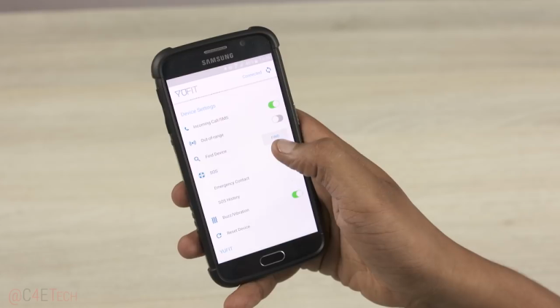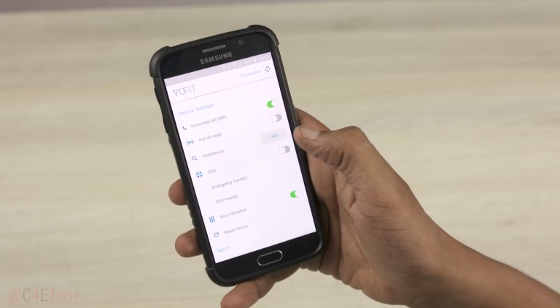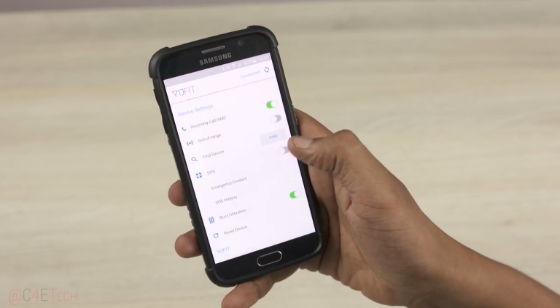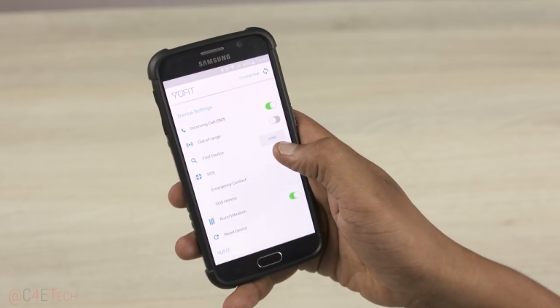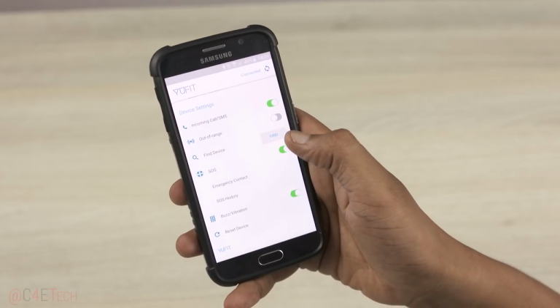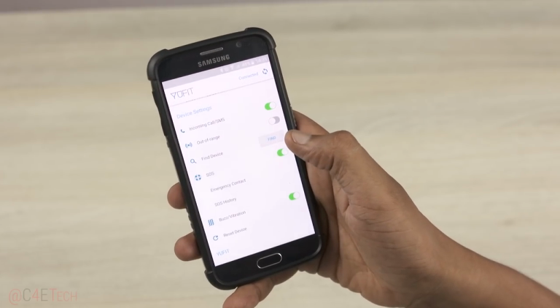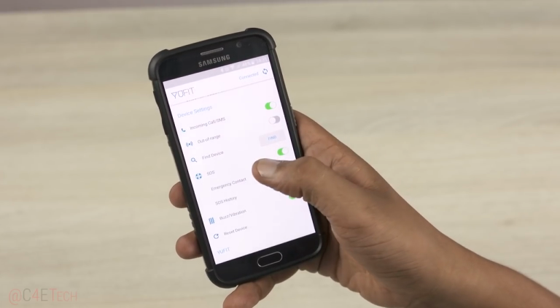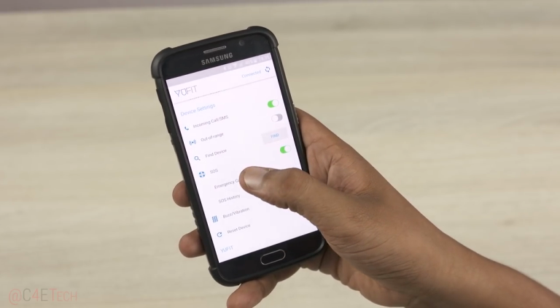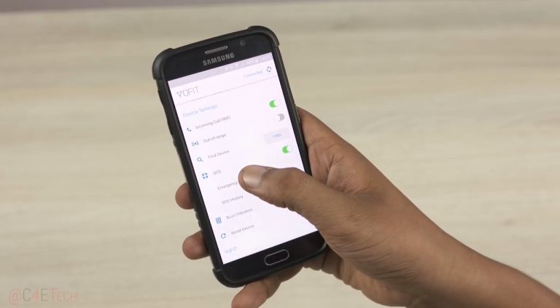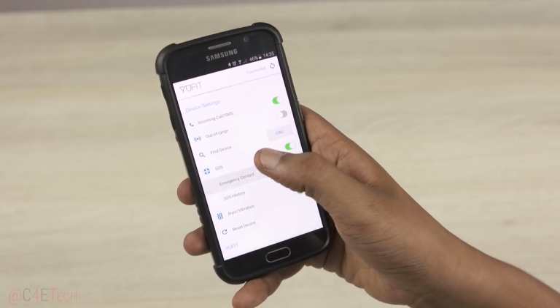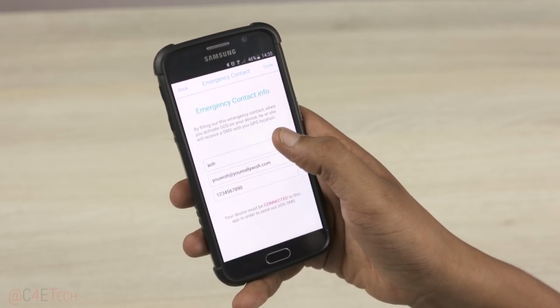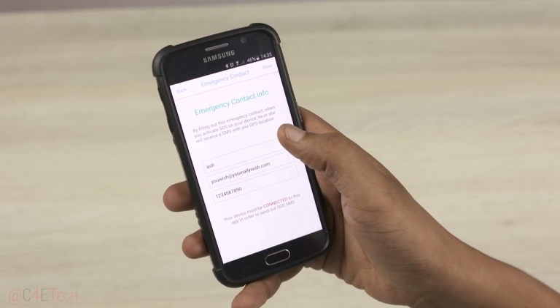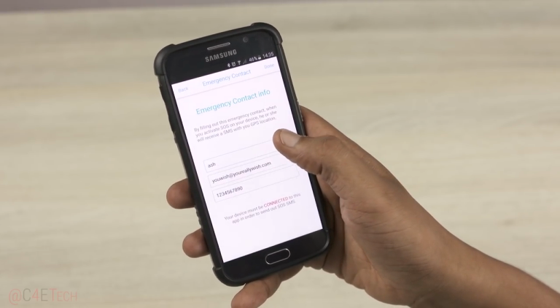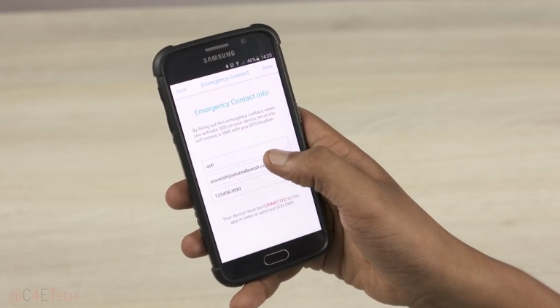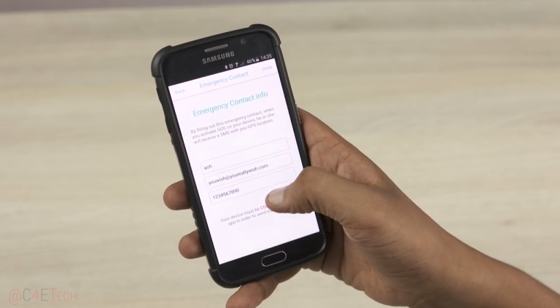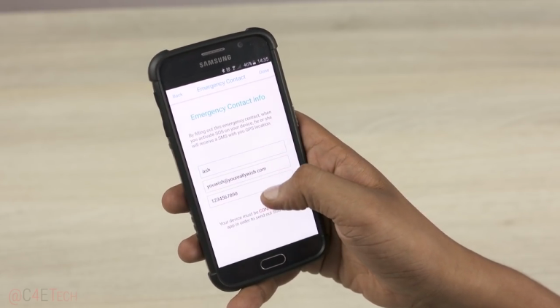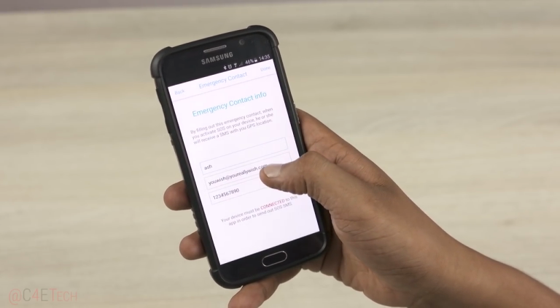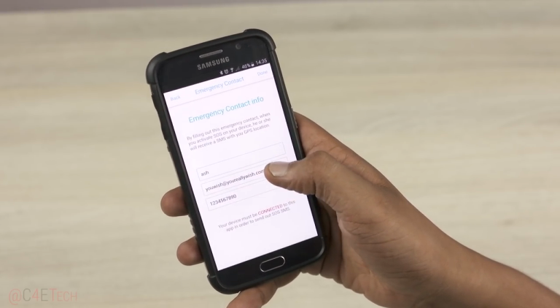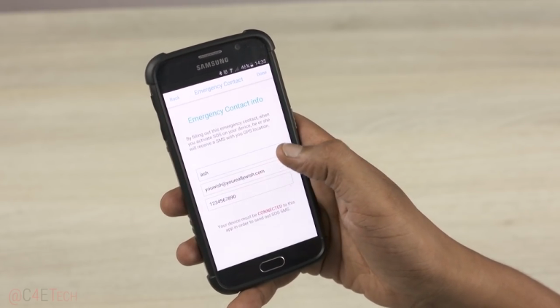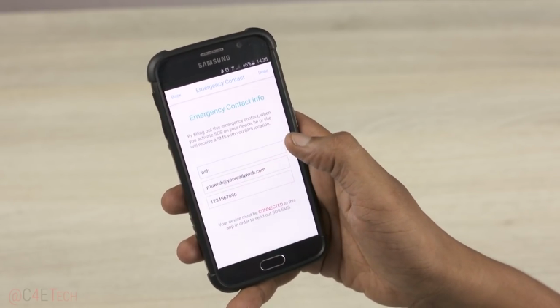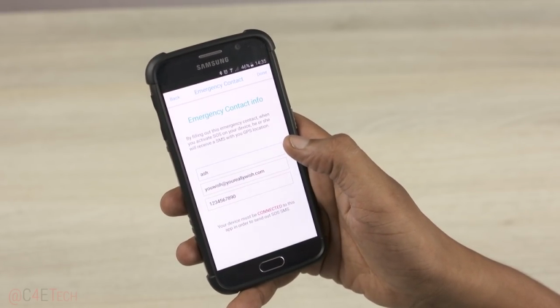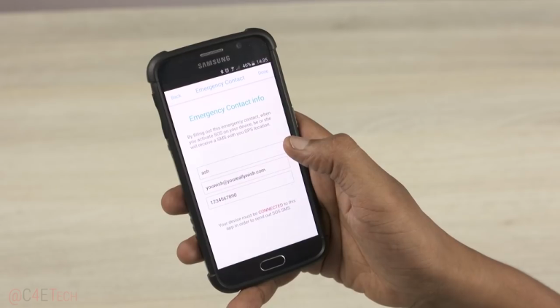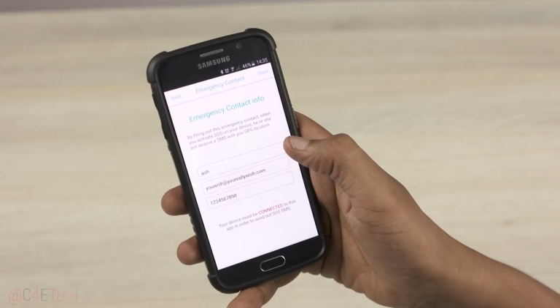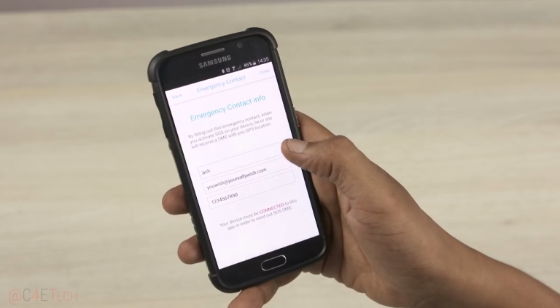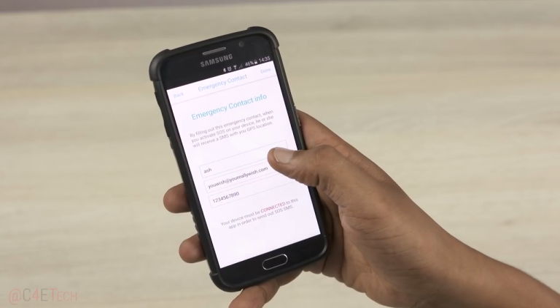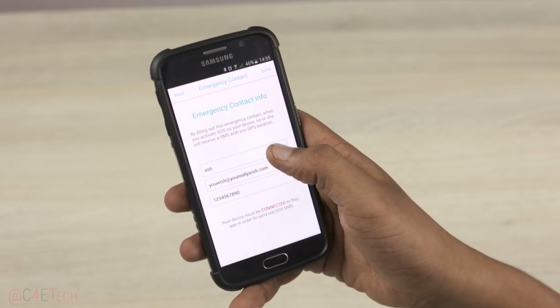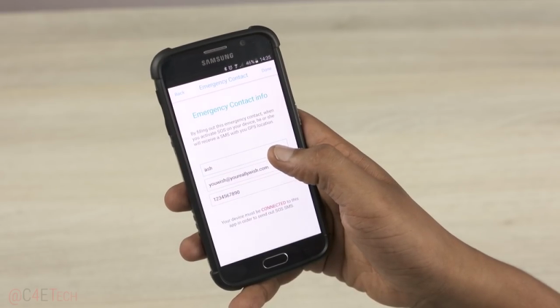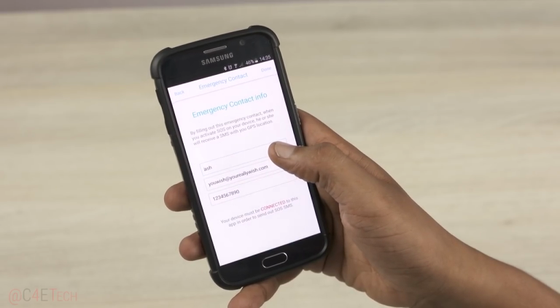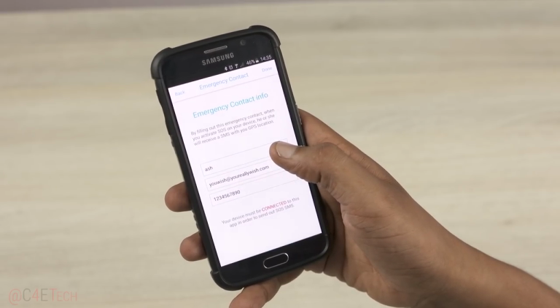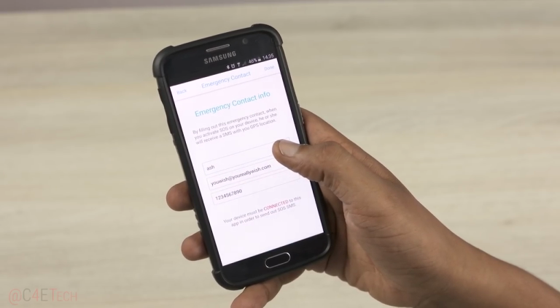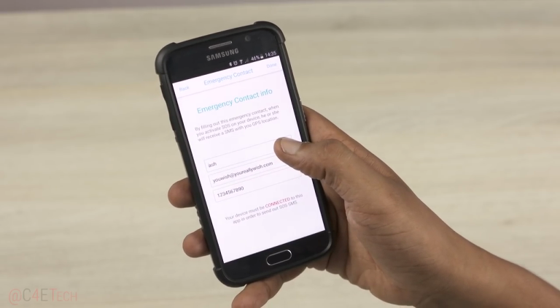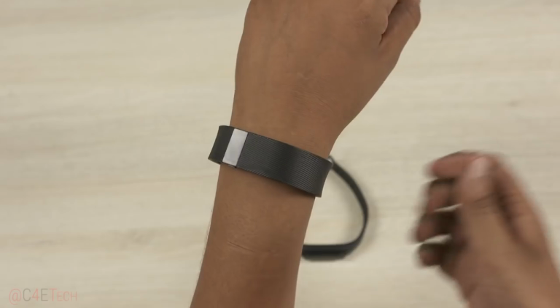There's also an SOS toggle that enables you to set up an SOS contact, so that in case of an emergency, you can get Ufit to send them an SMS.